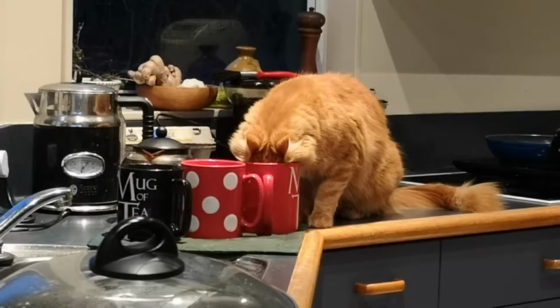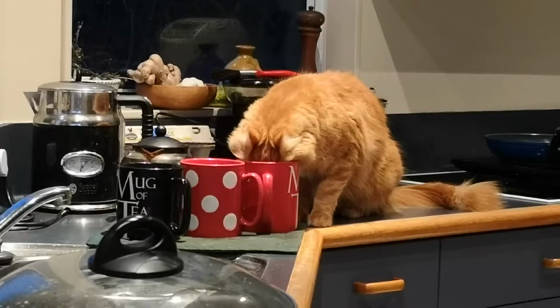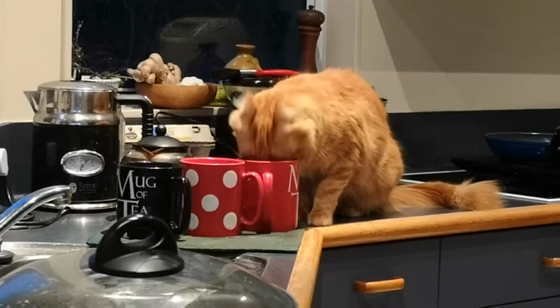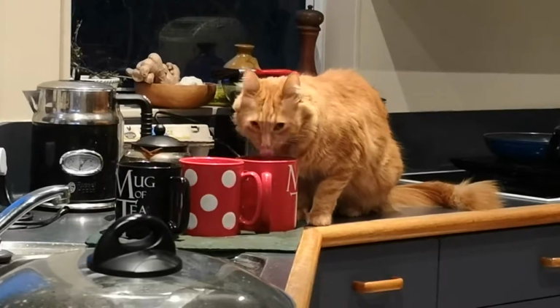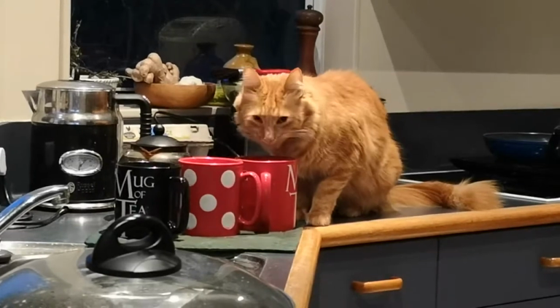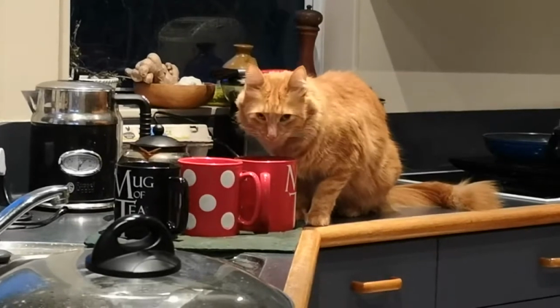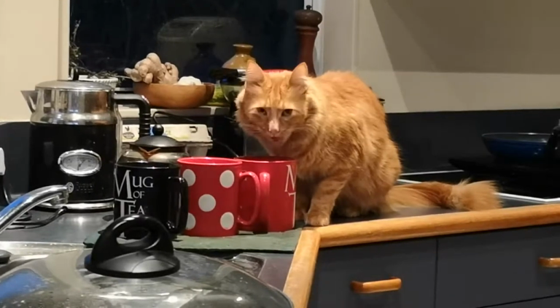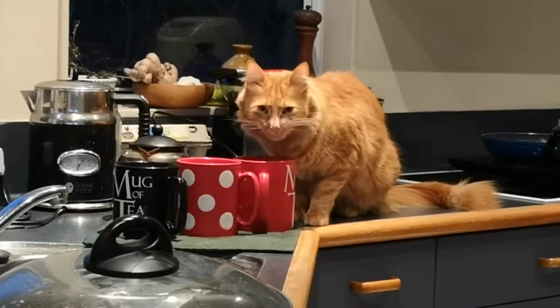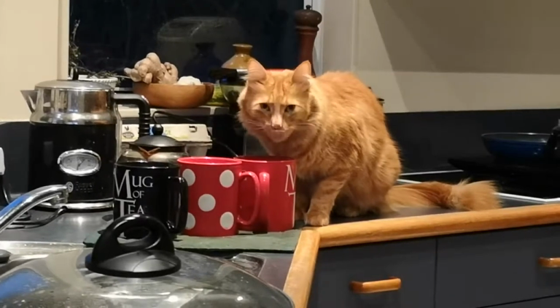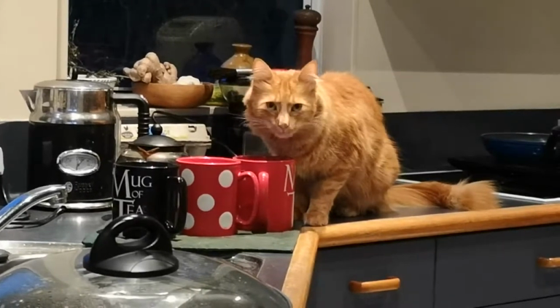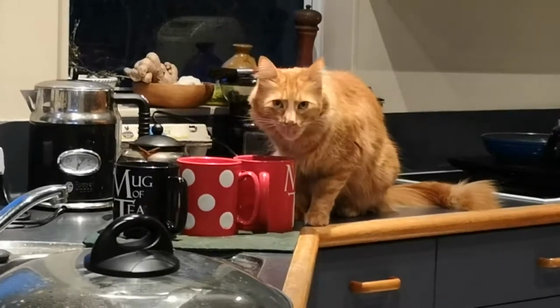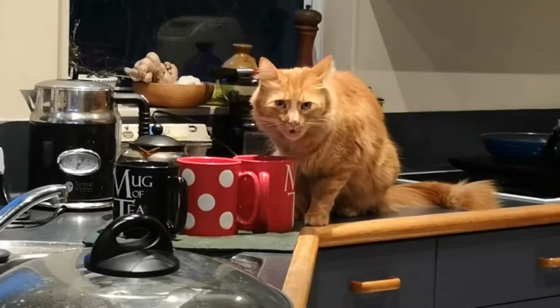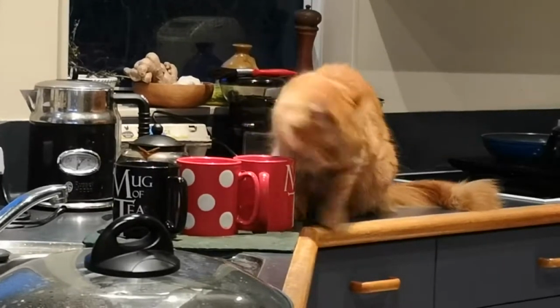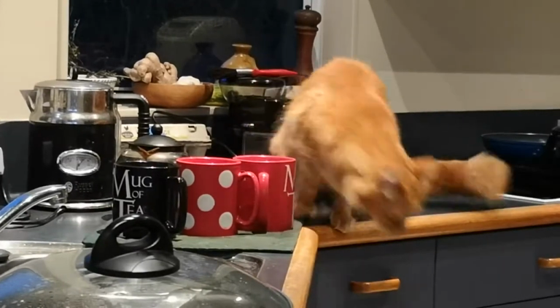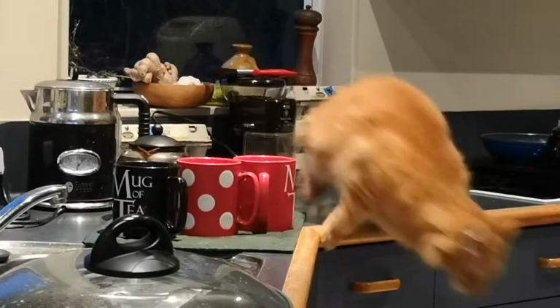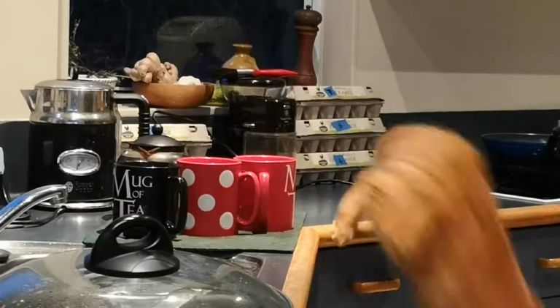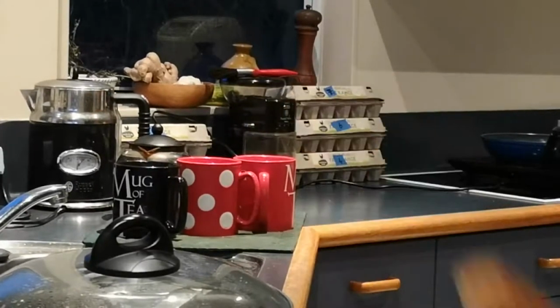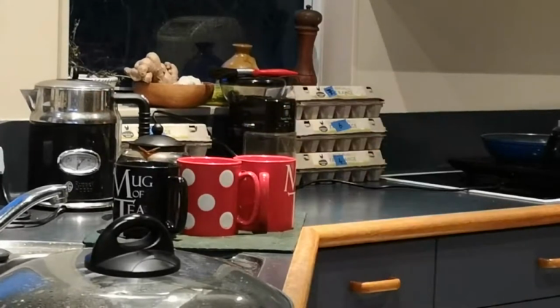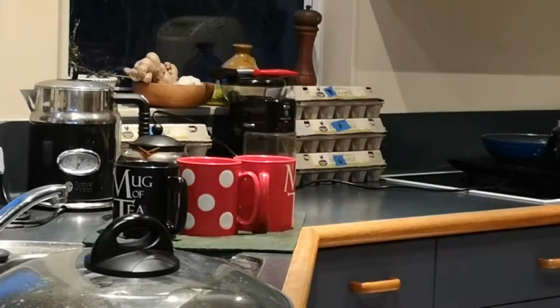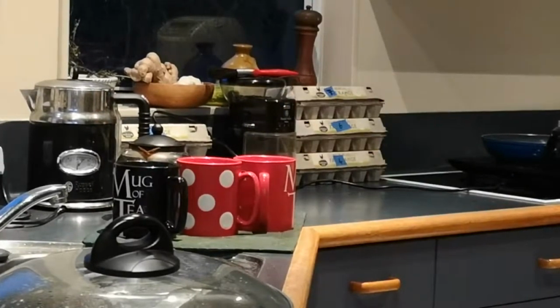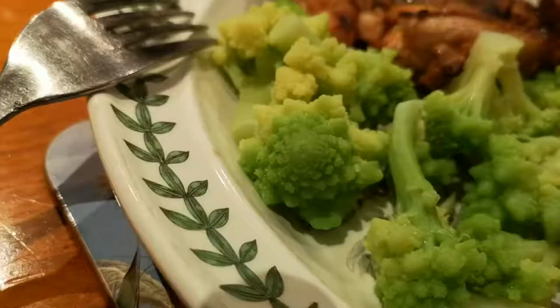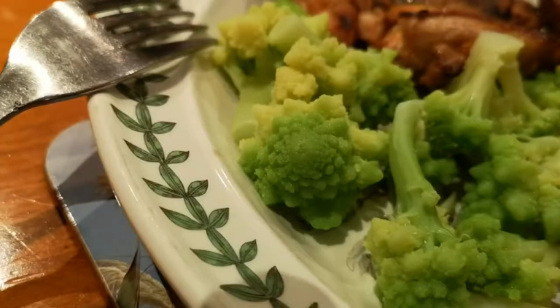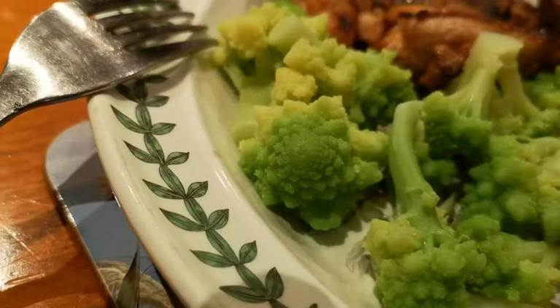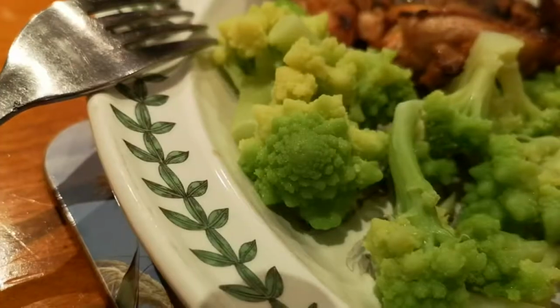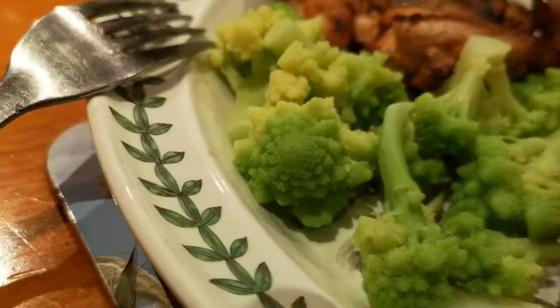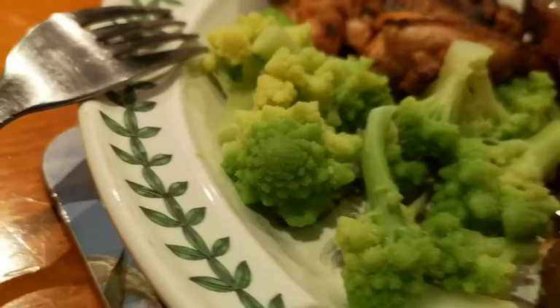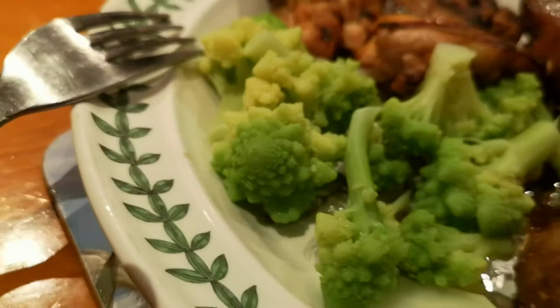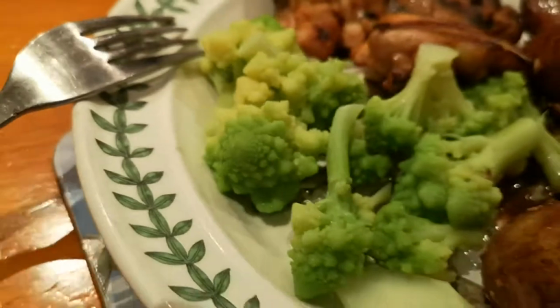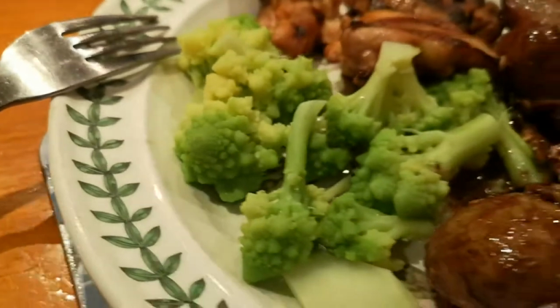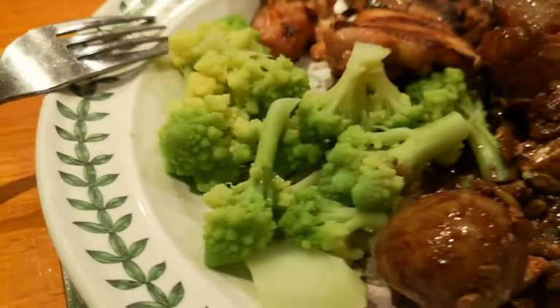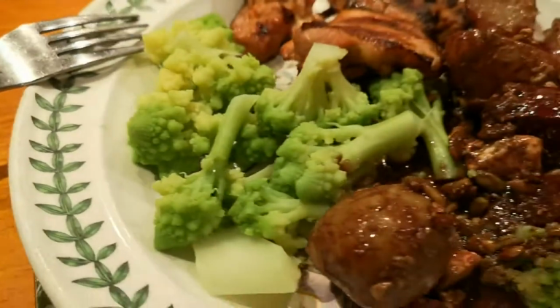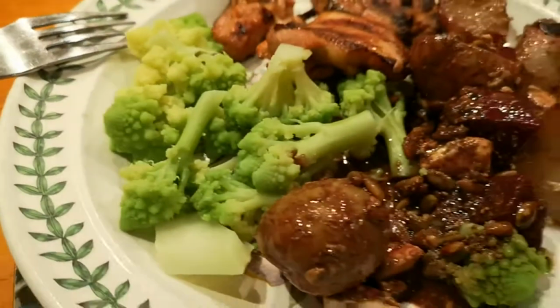Rufus, get down. But for now, that's your lot.